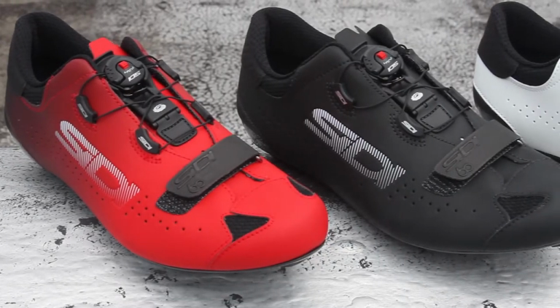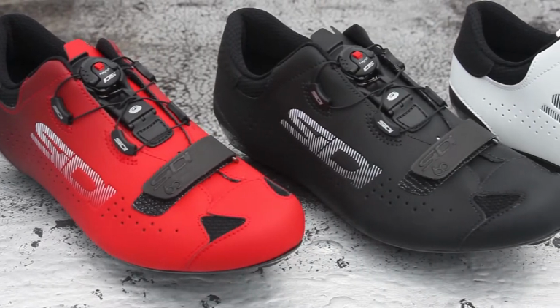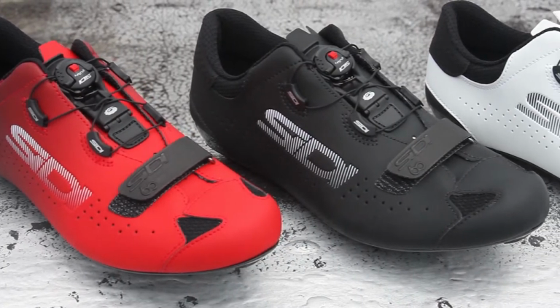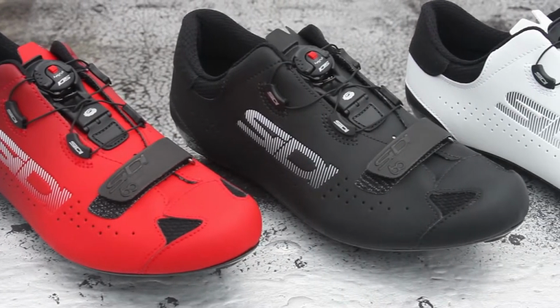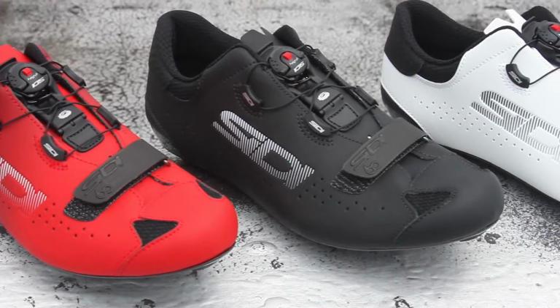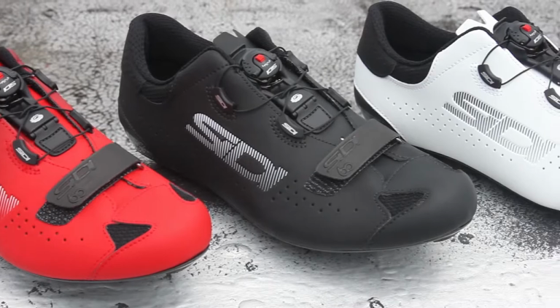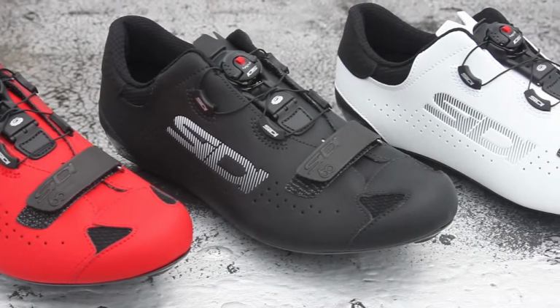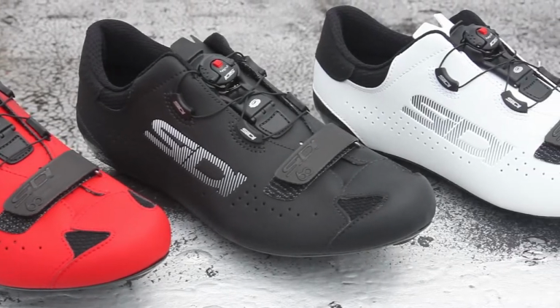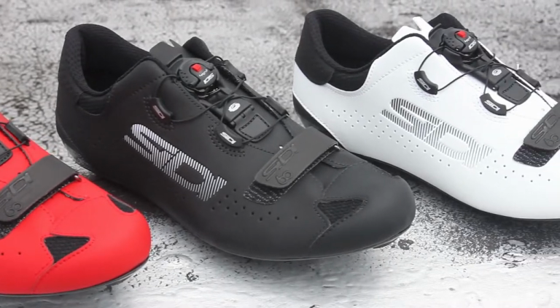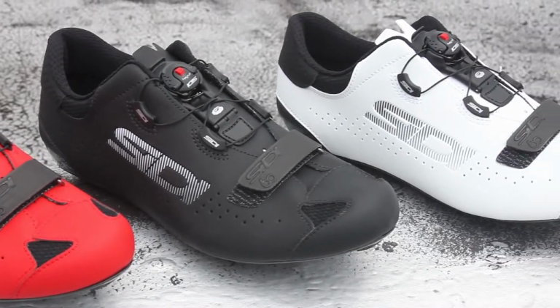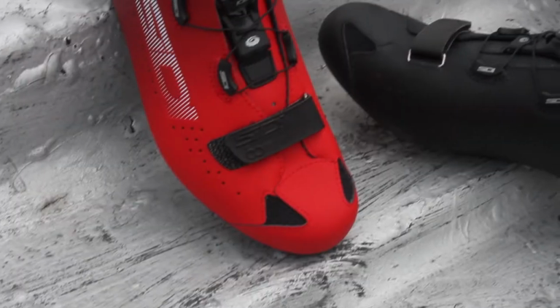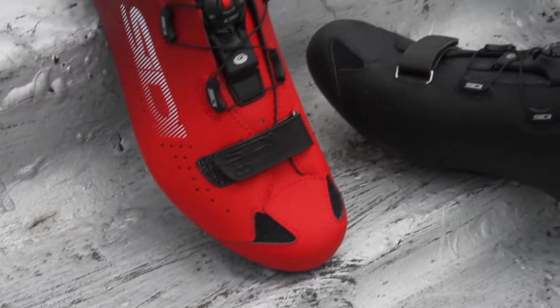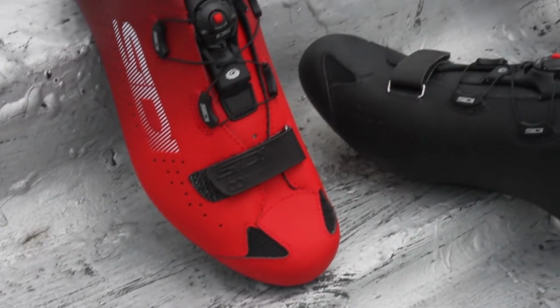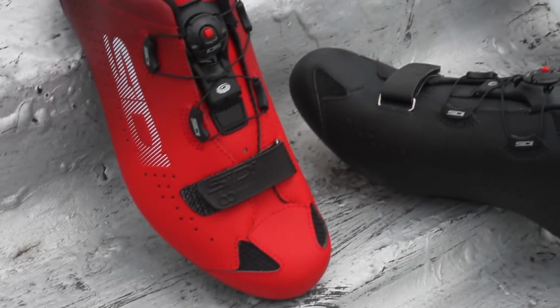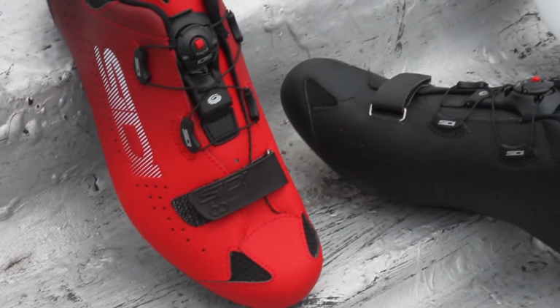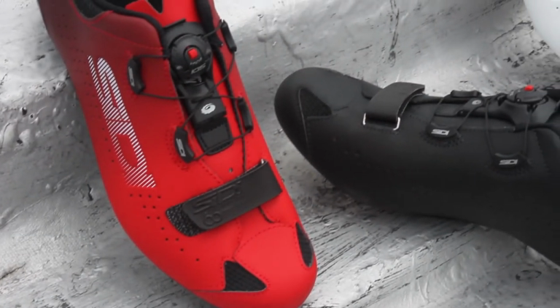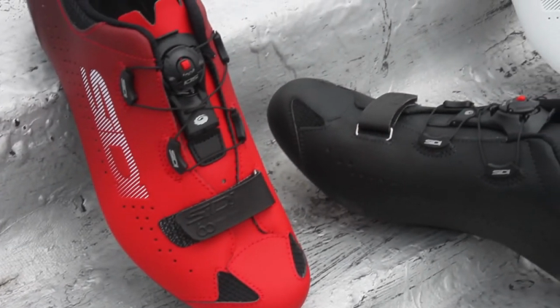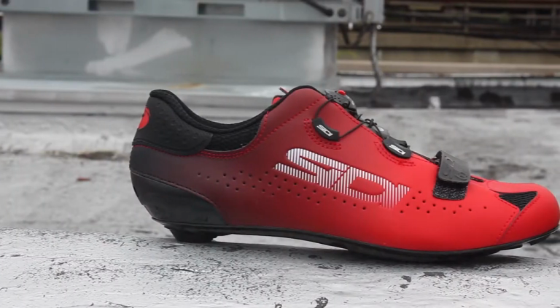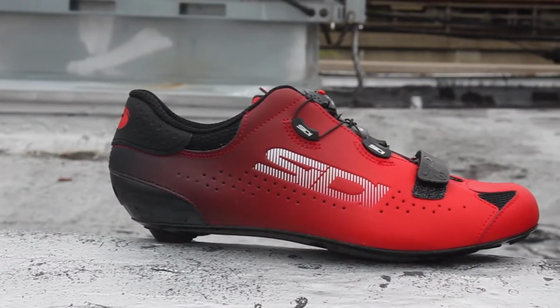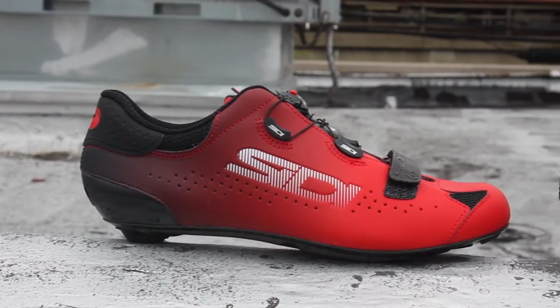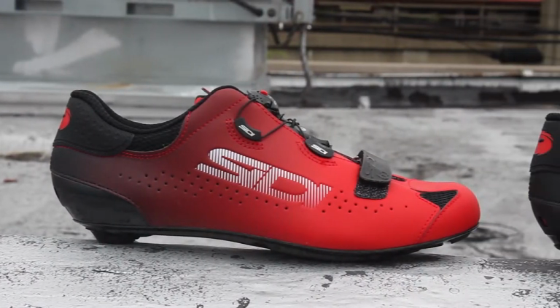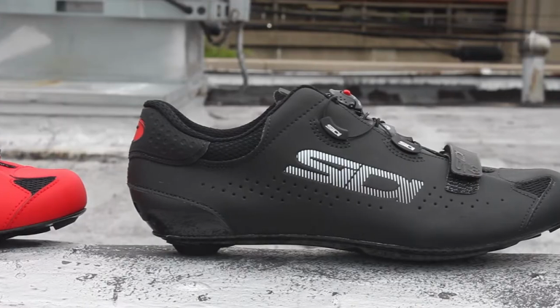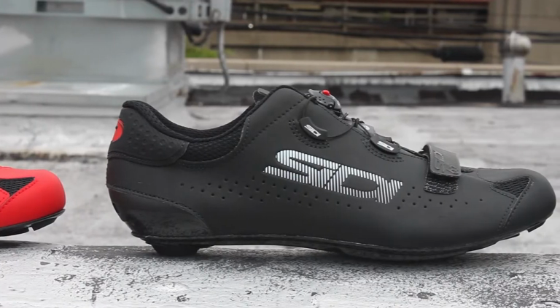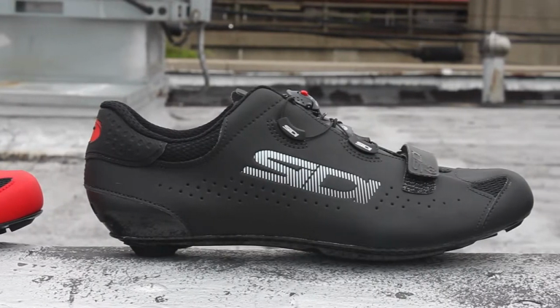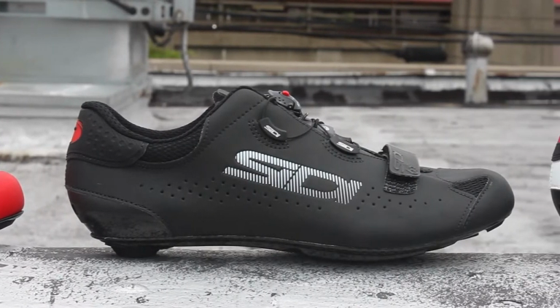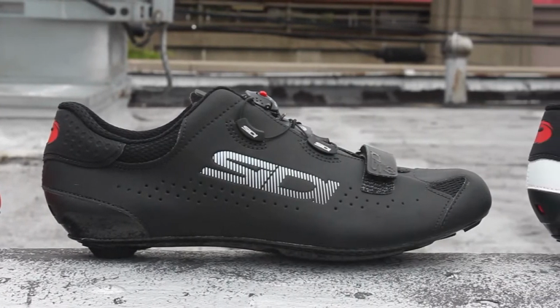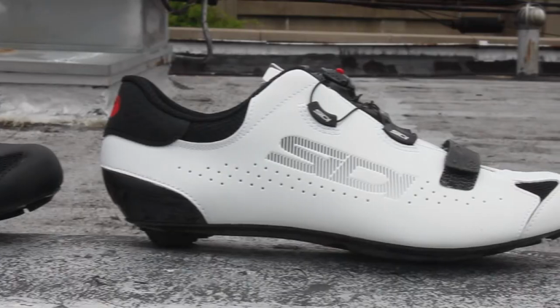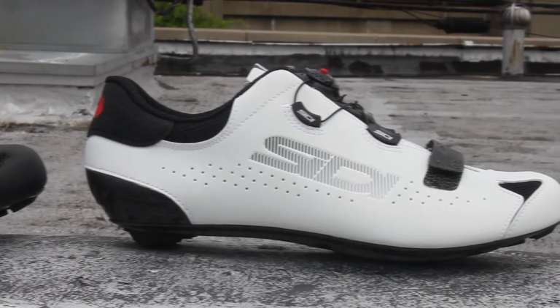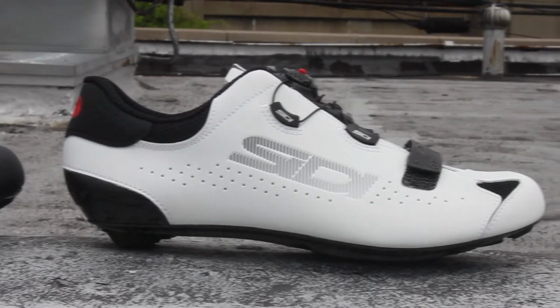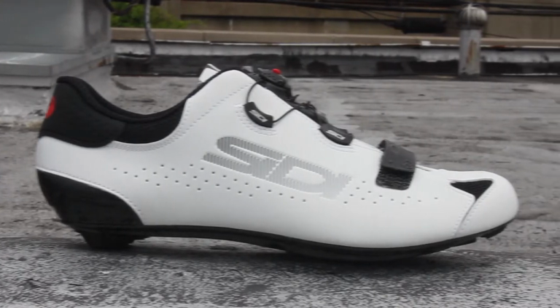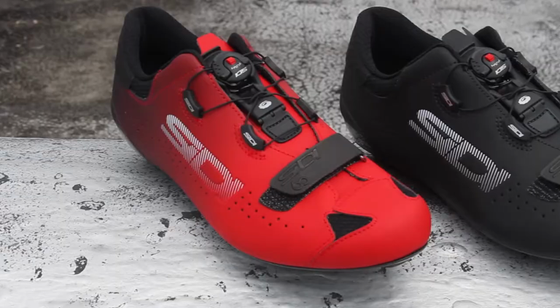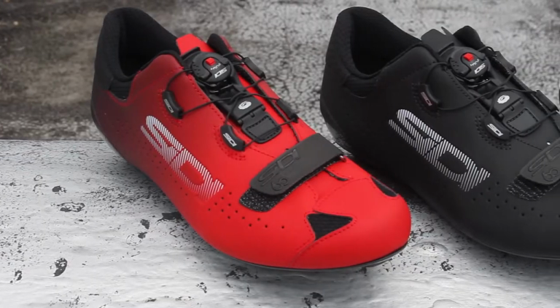The CD60 is offered in a variety of color options in red, black, and white, and multiple sizes all at Bikeshoes.com.